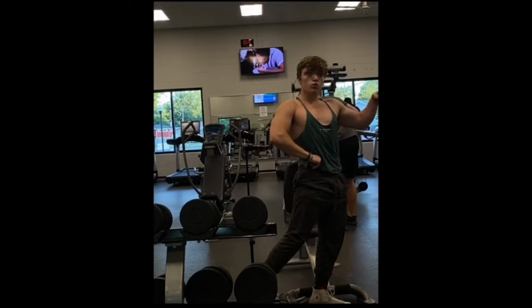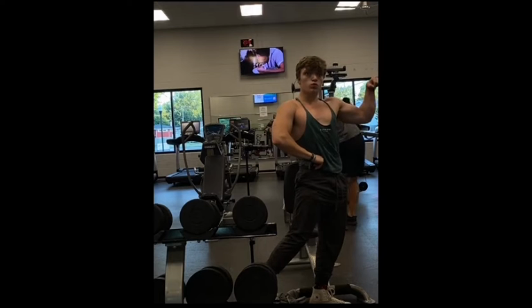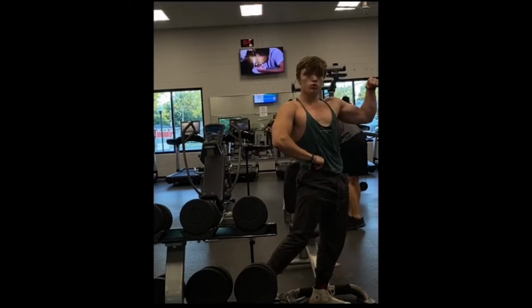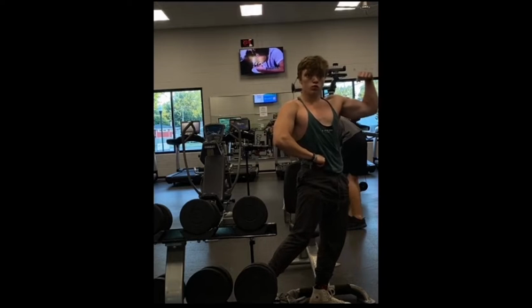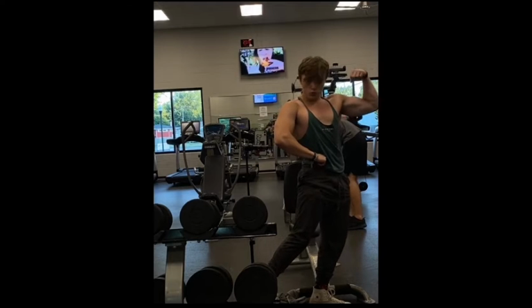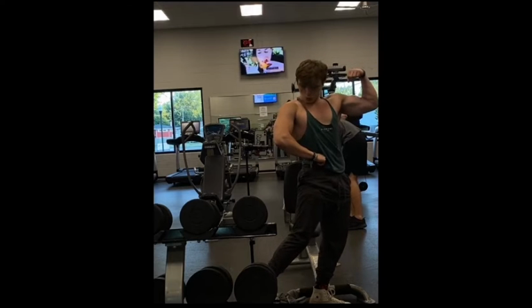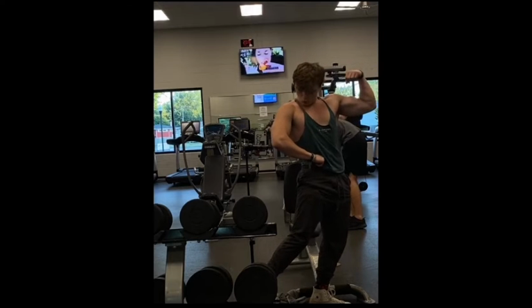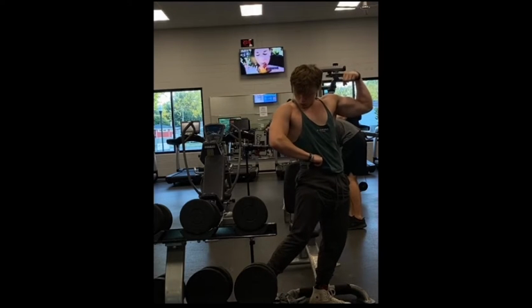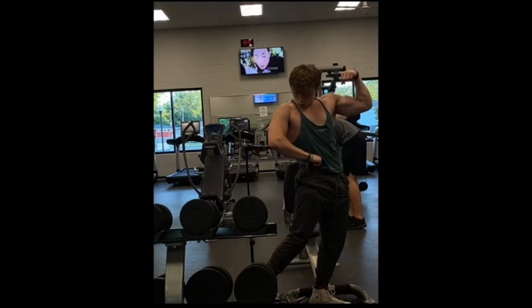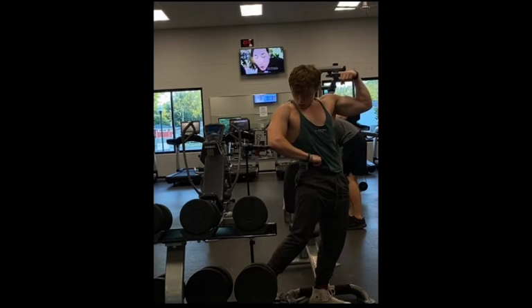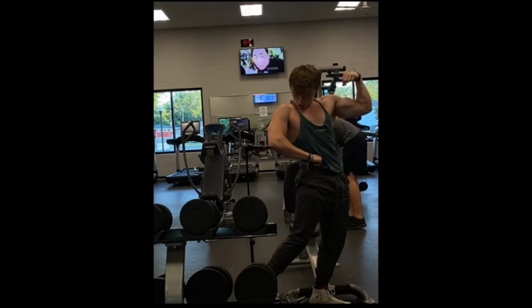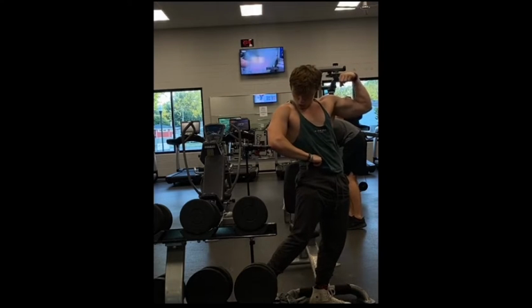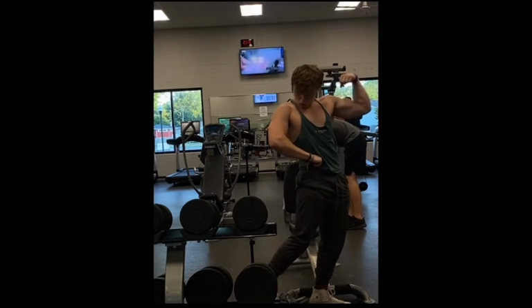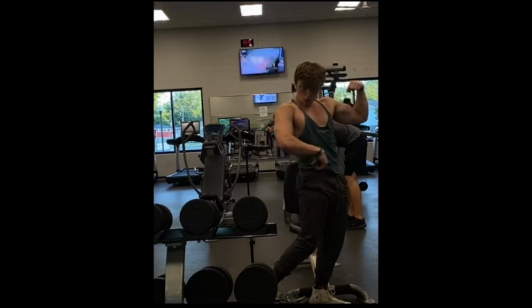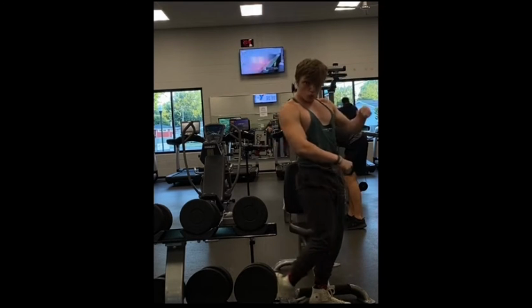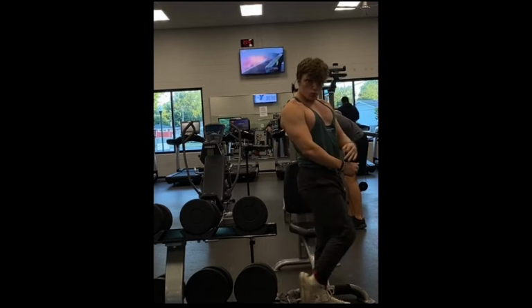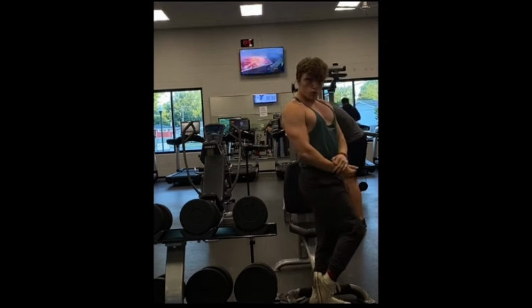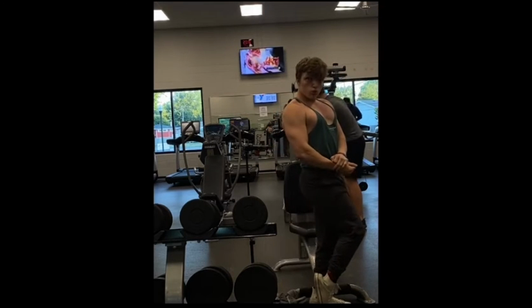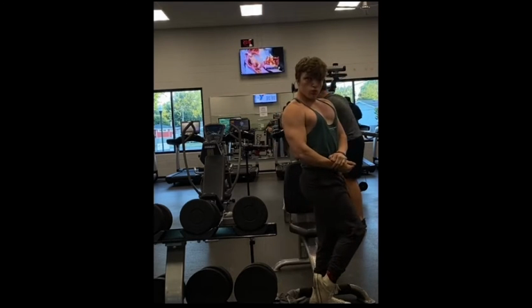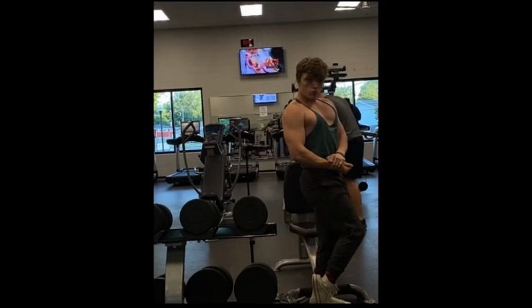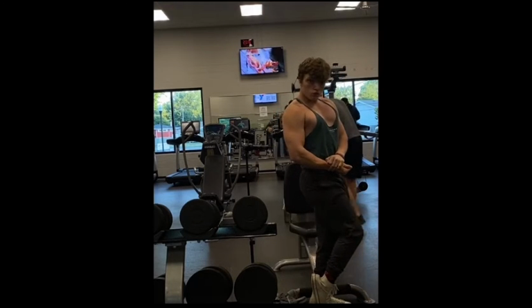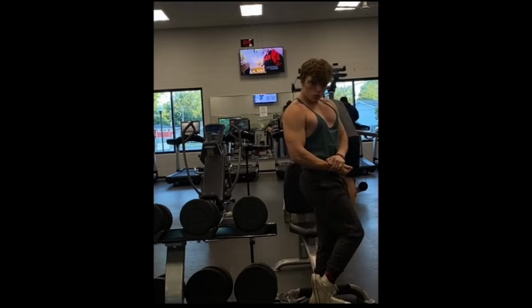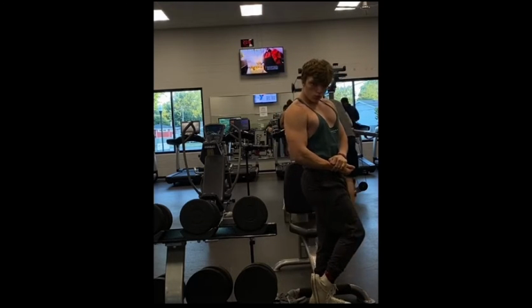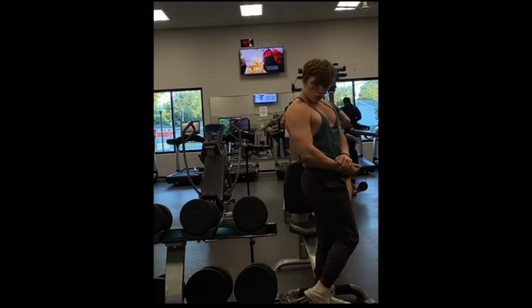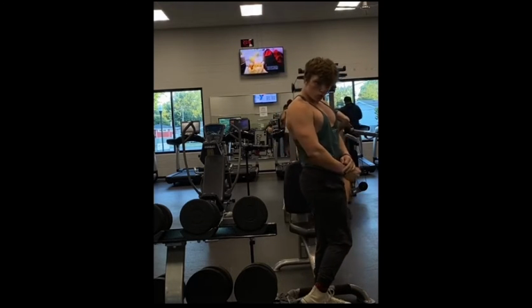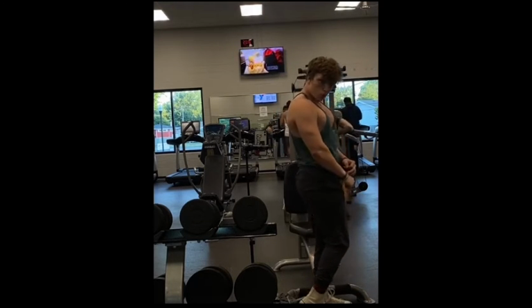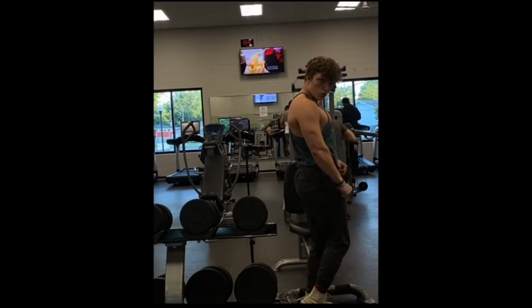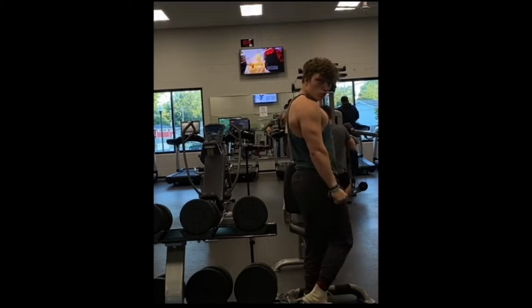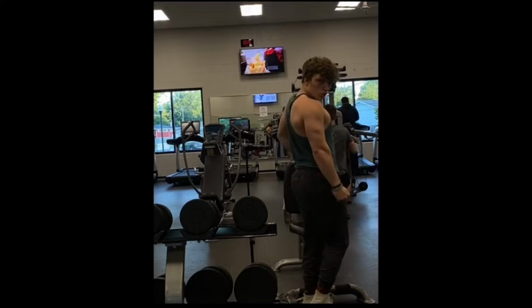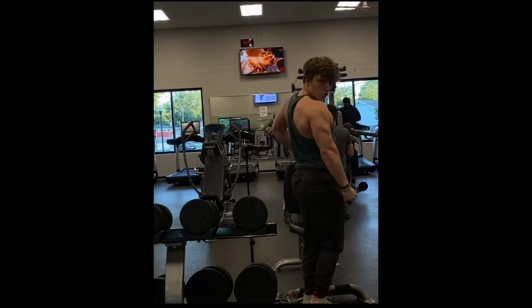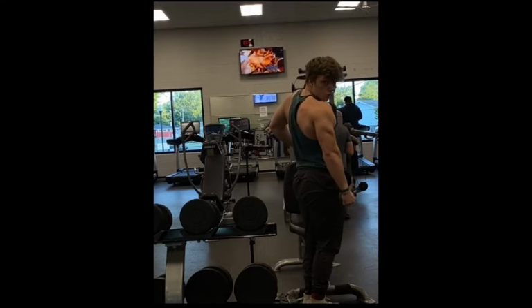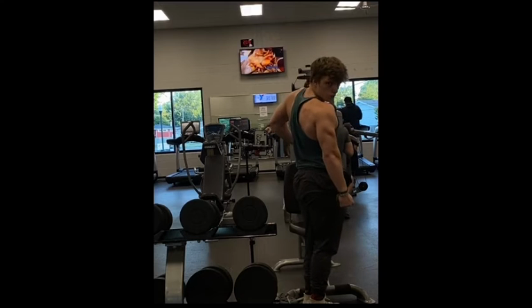And yeah, enjoy the rest of this video of me posing. Bye-bye.